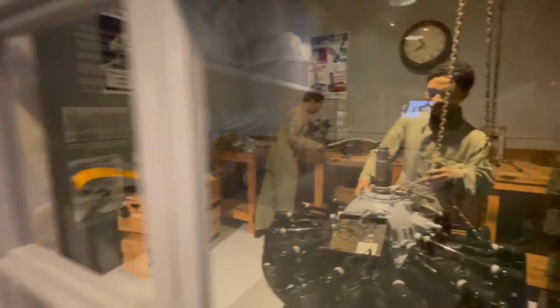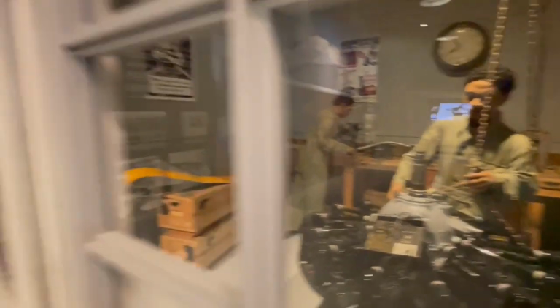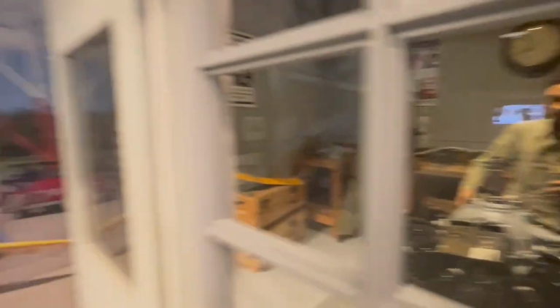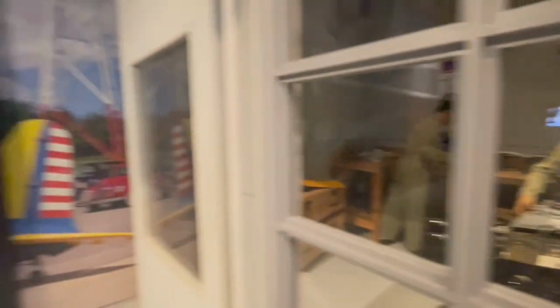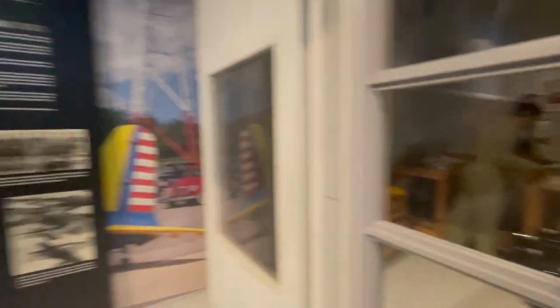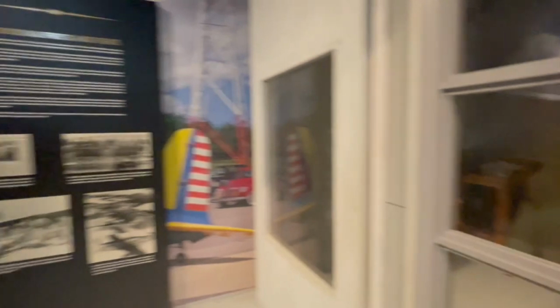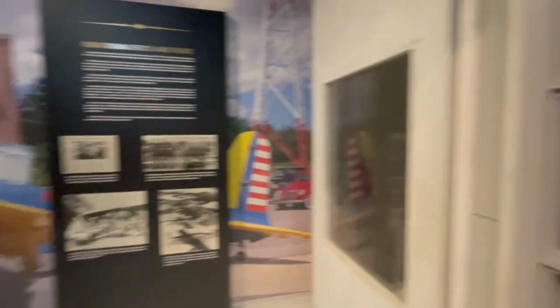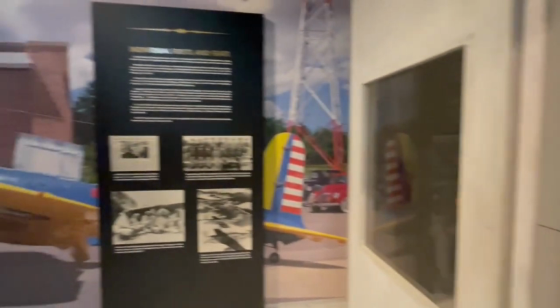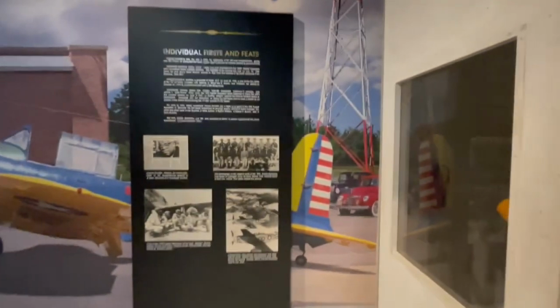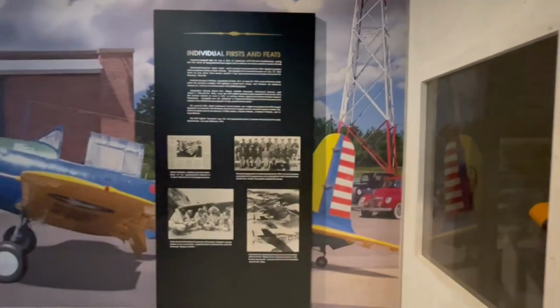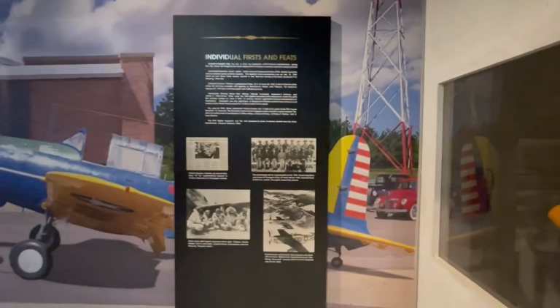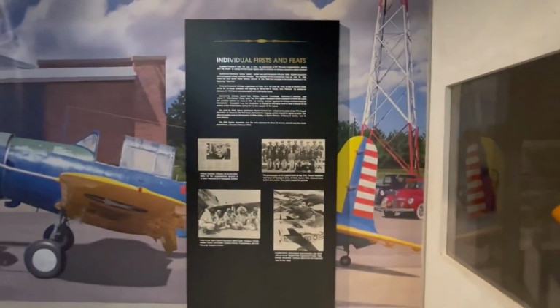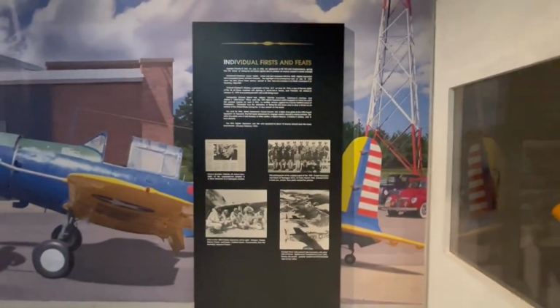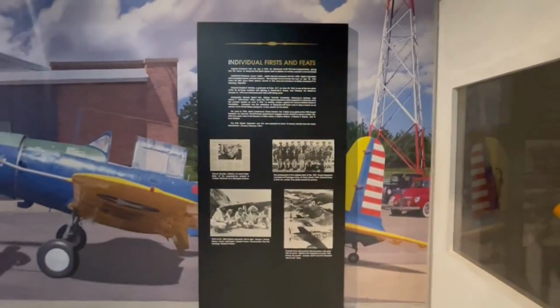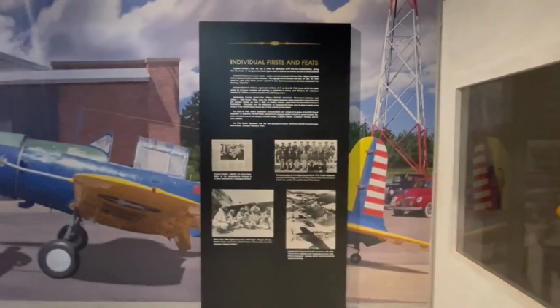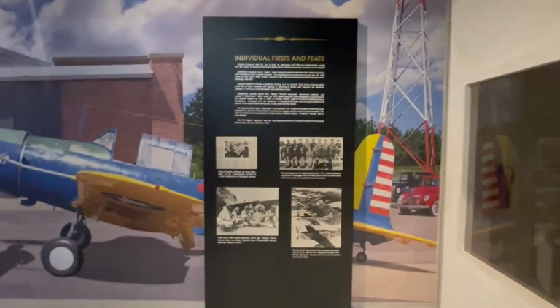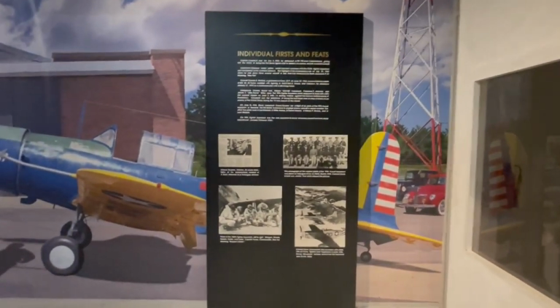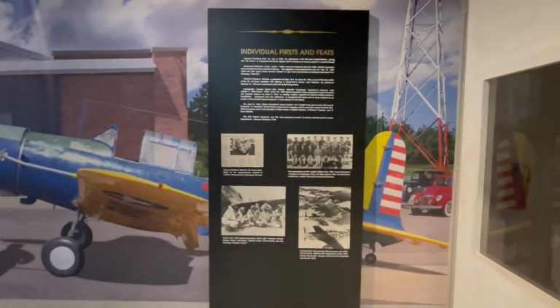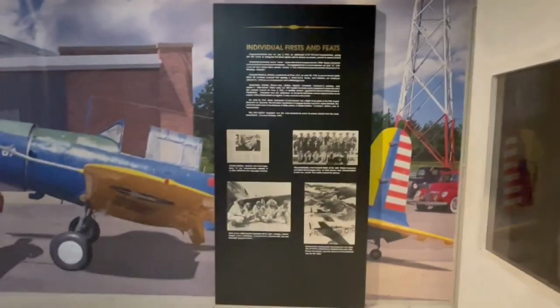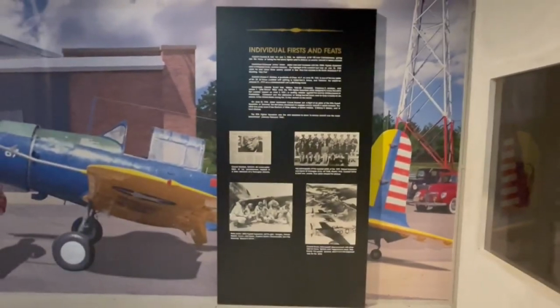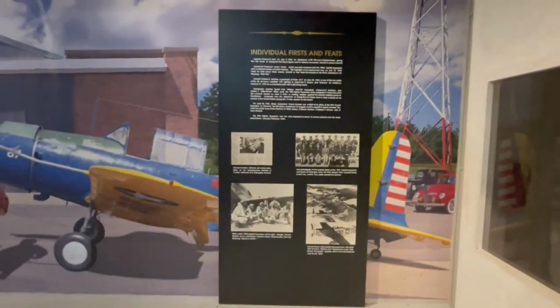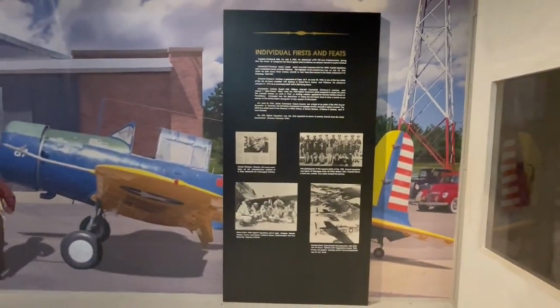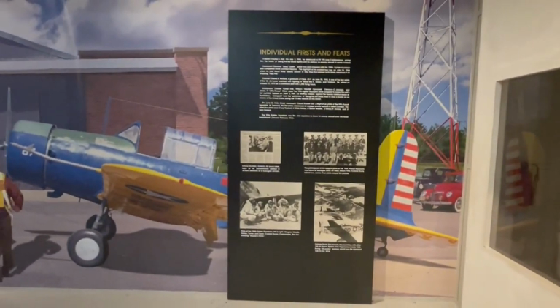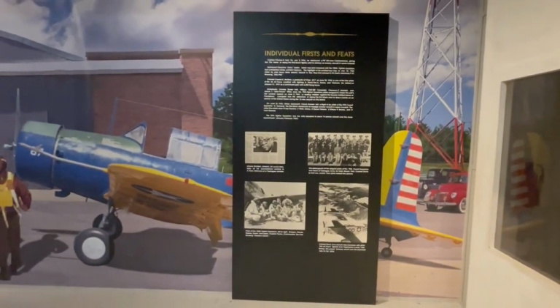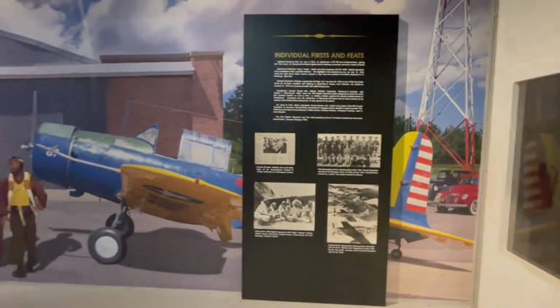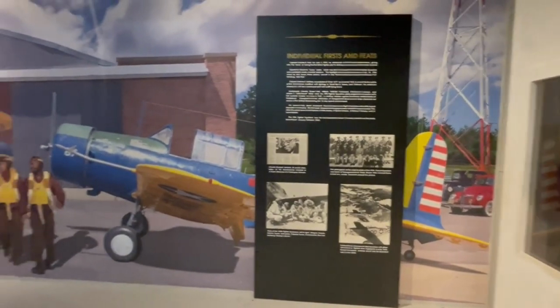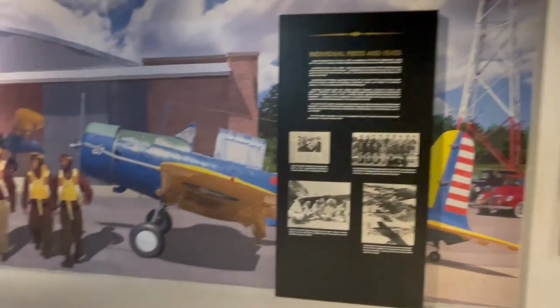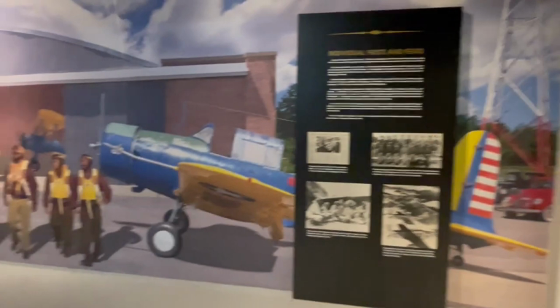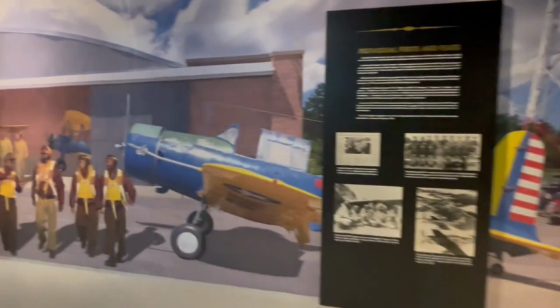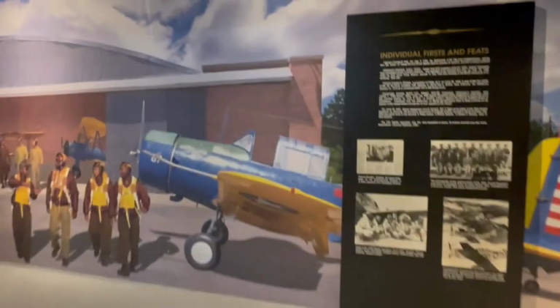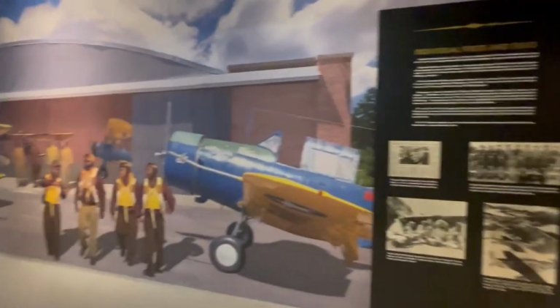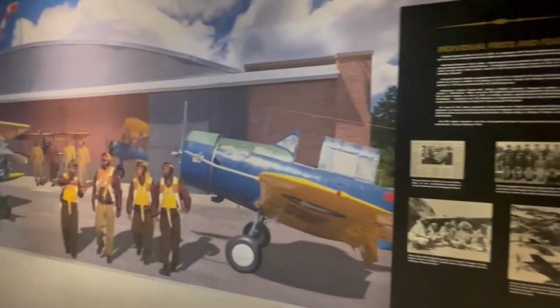Now the Tuskegee Airfield is actually outside of Tuskegee, Alabama, which if you ever get to Moody Air Force Base, it's about an hour east of it.